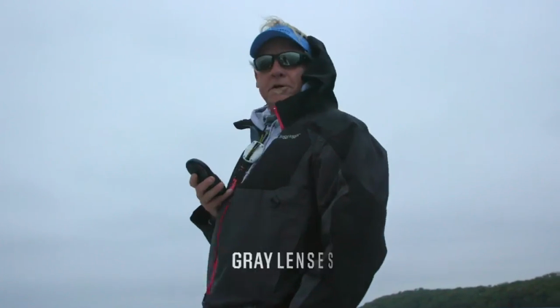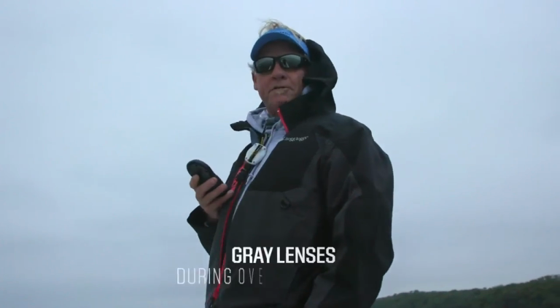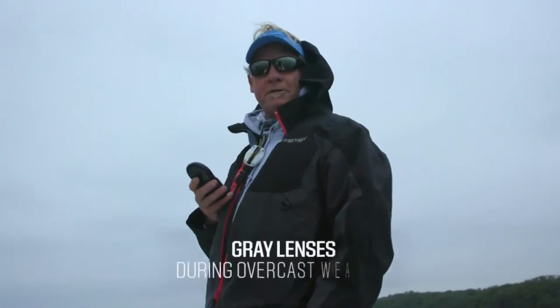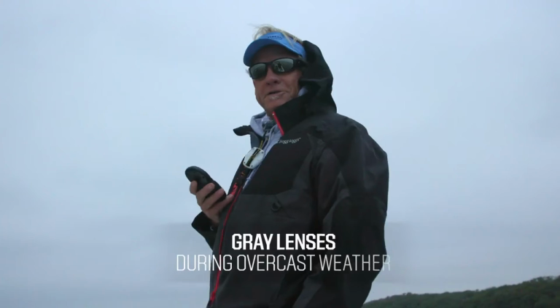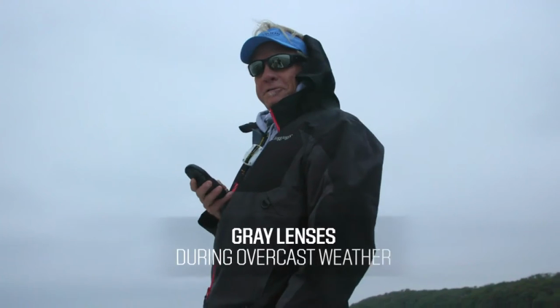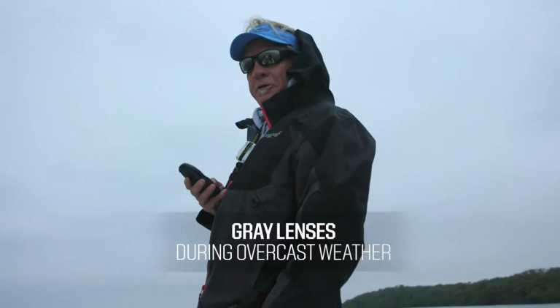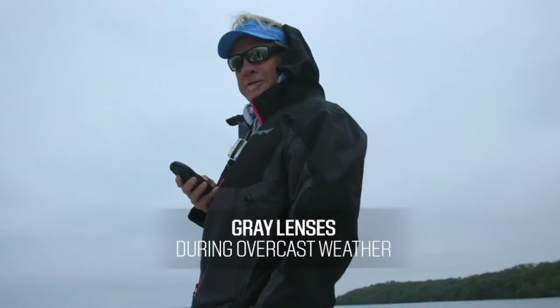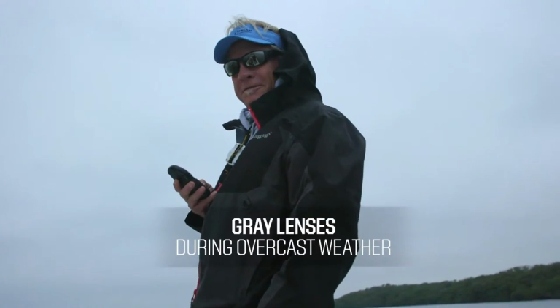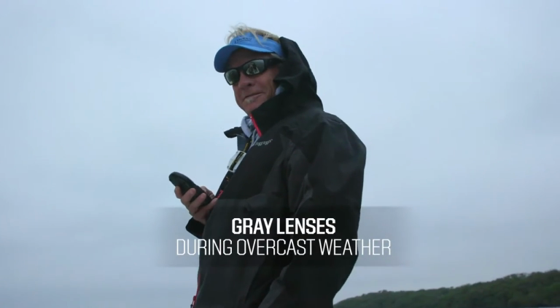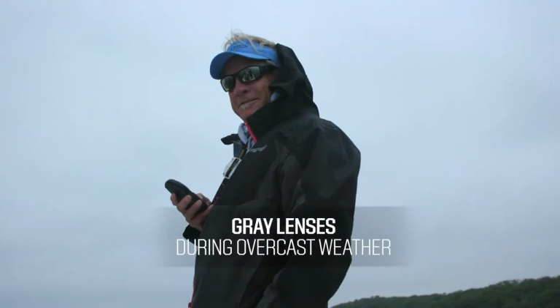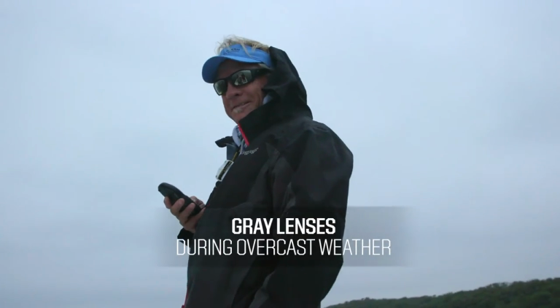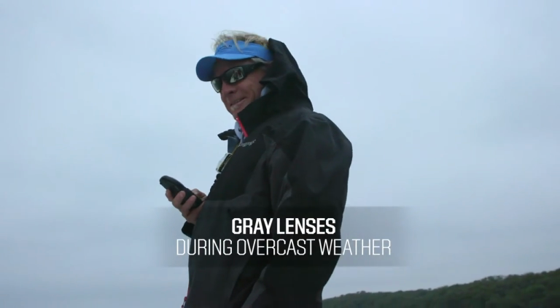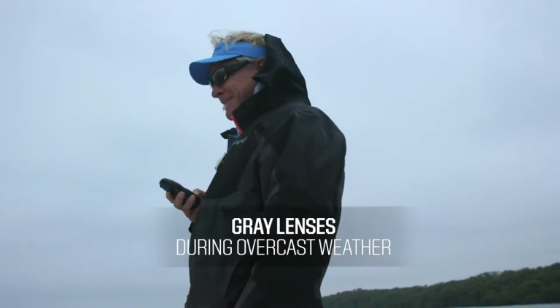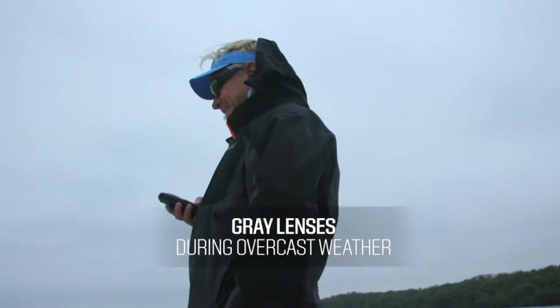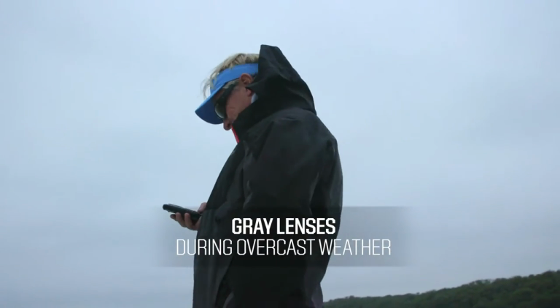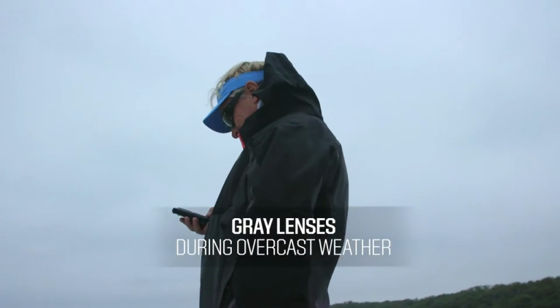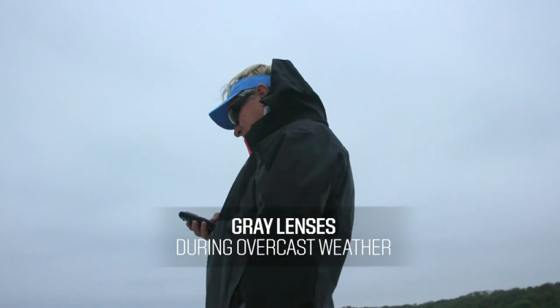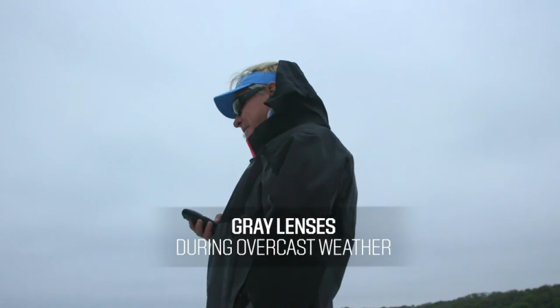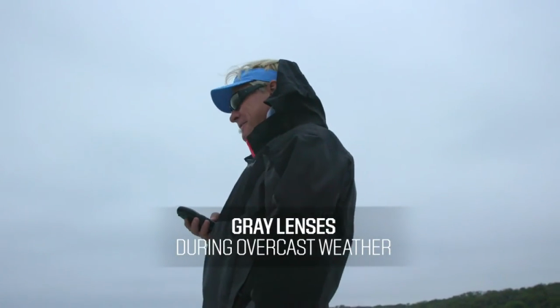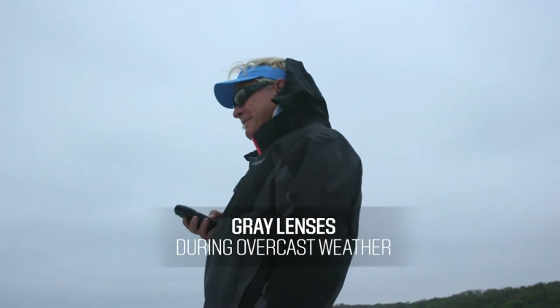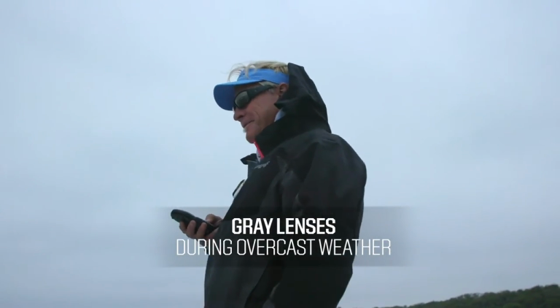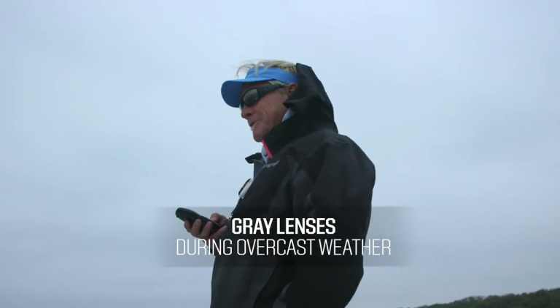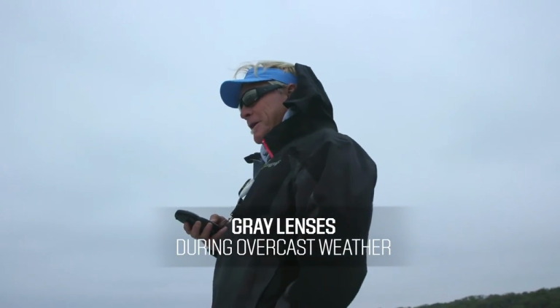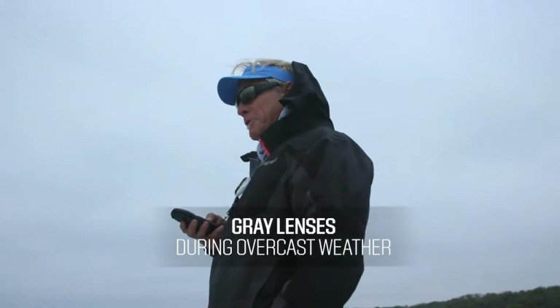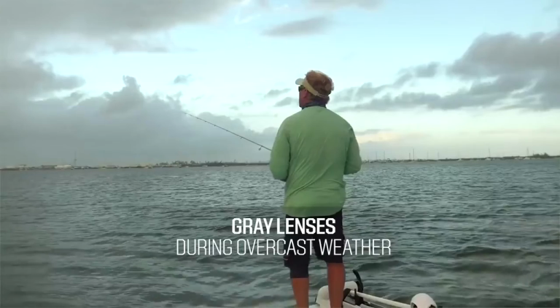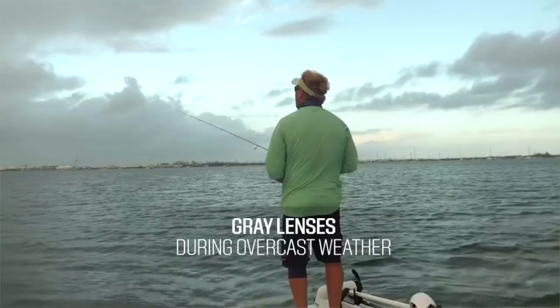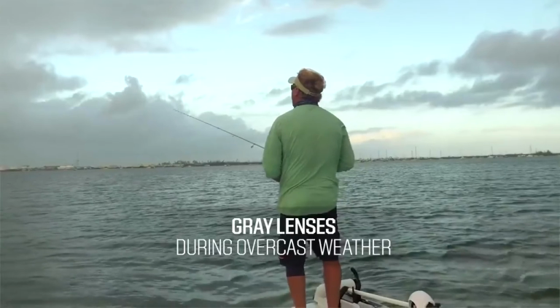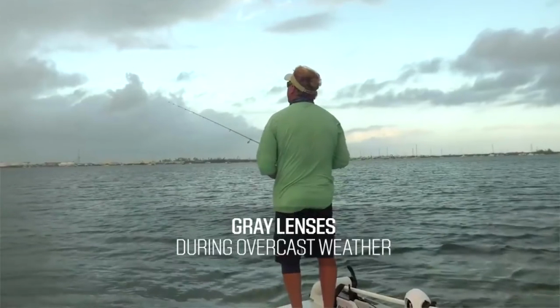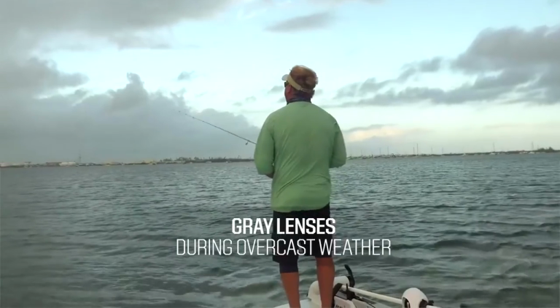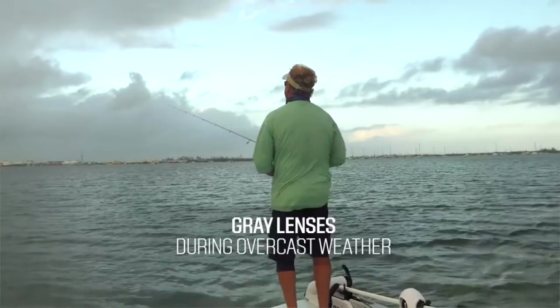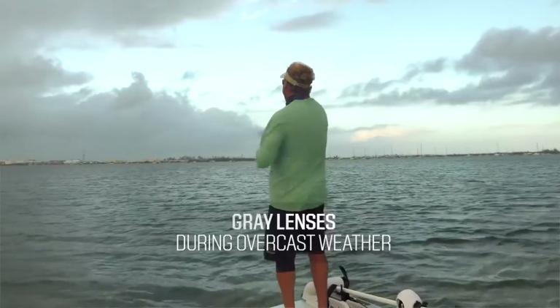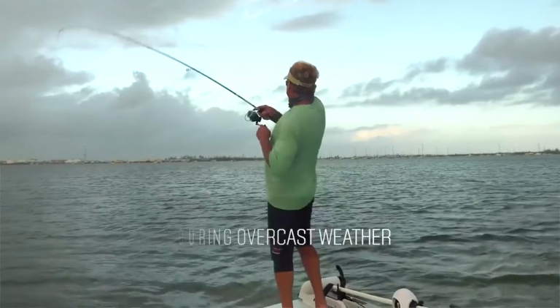If it happens to be overcast, I'll go with a gray lens — just something really clear and dark to bring those contrasts of the fish out.